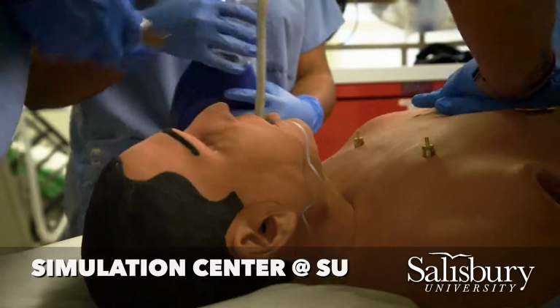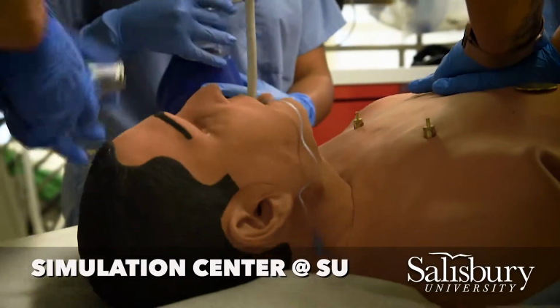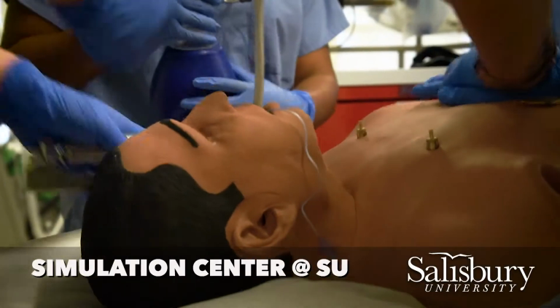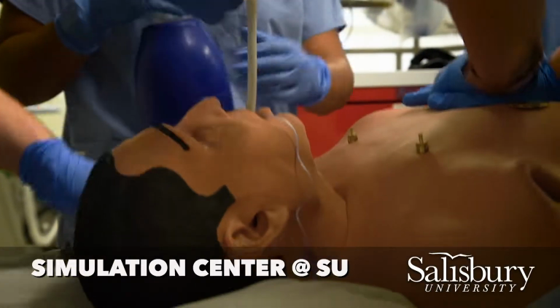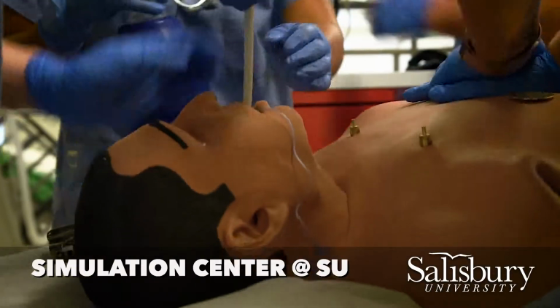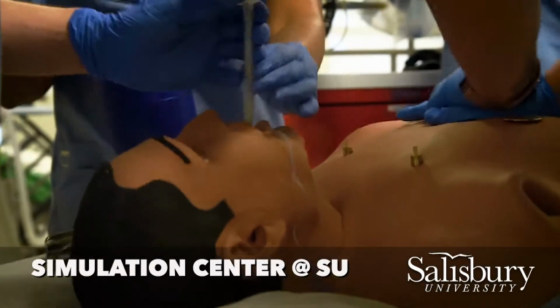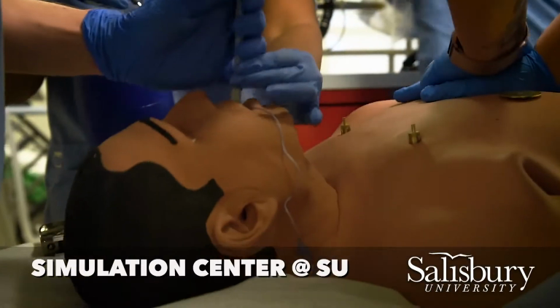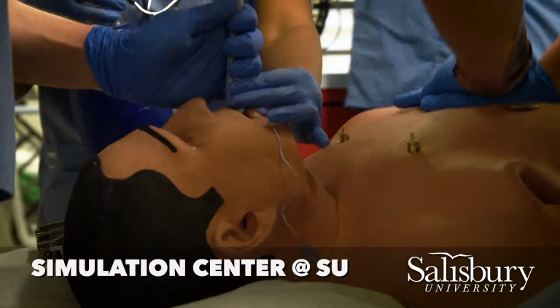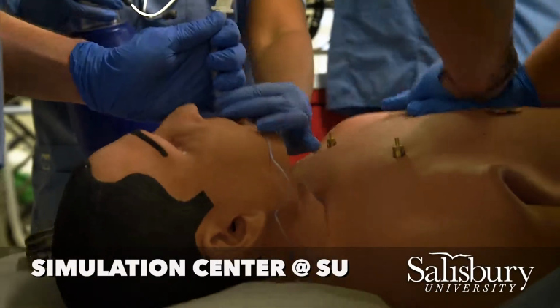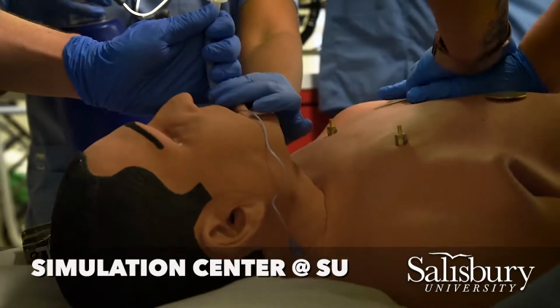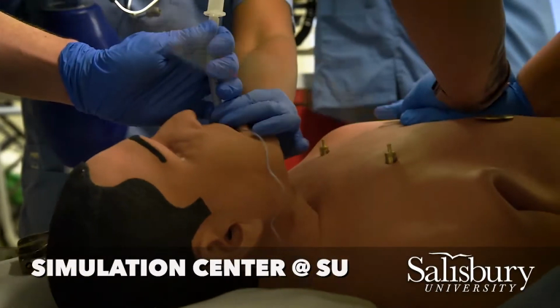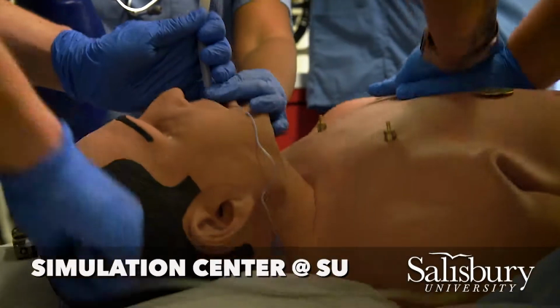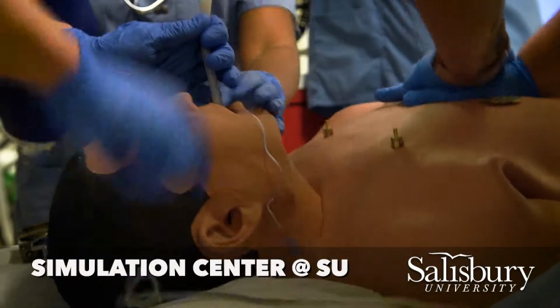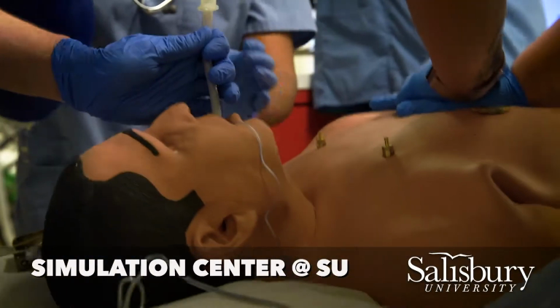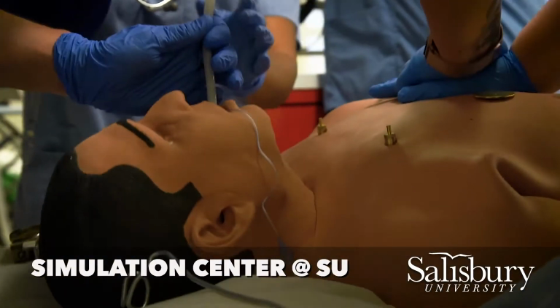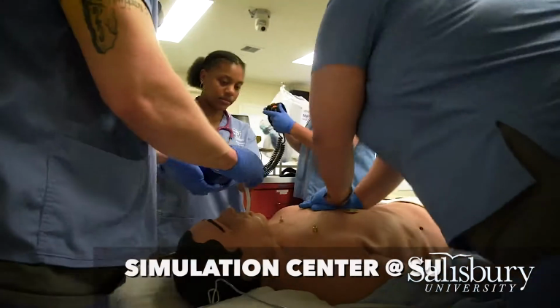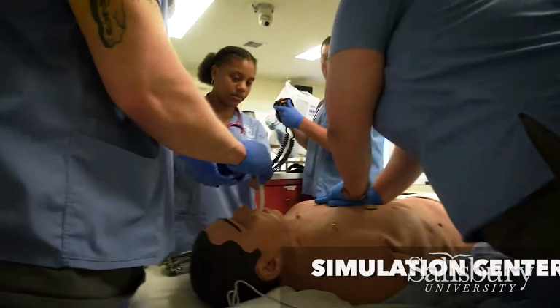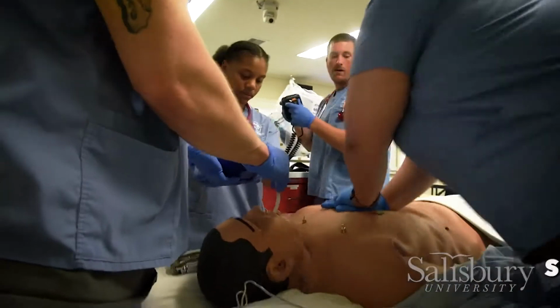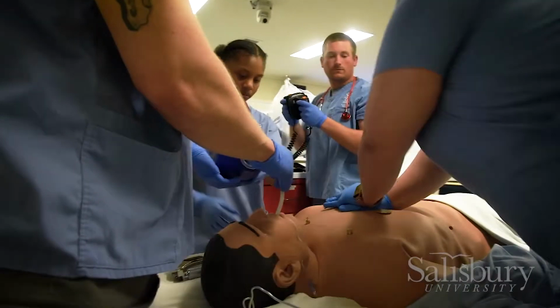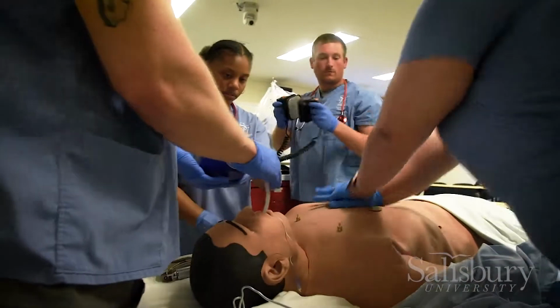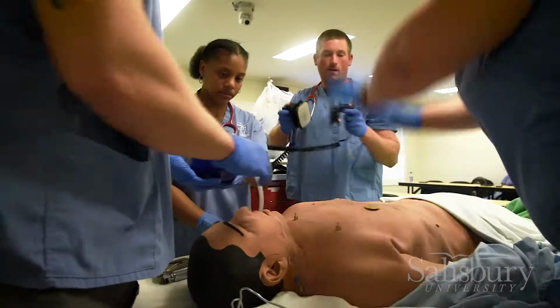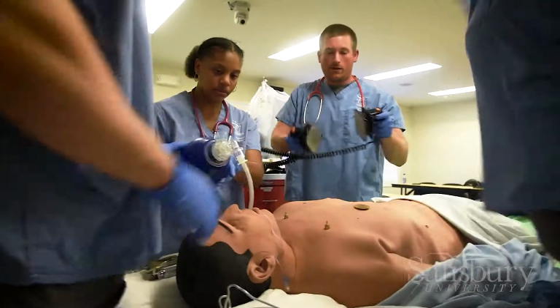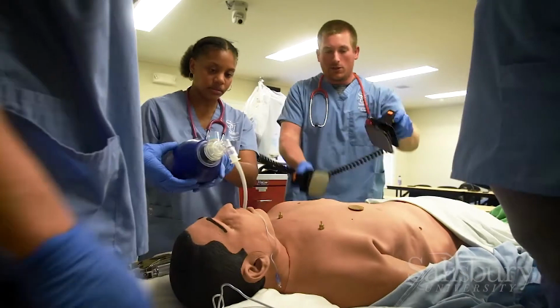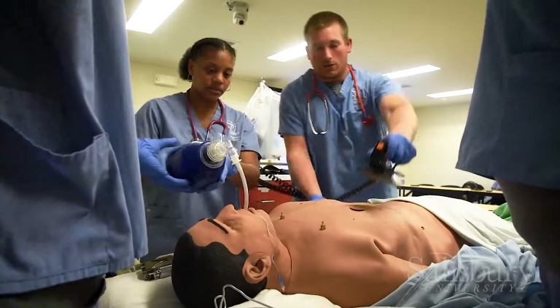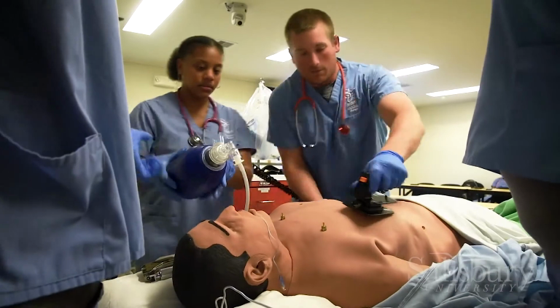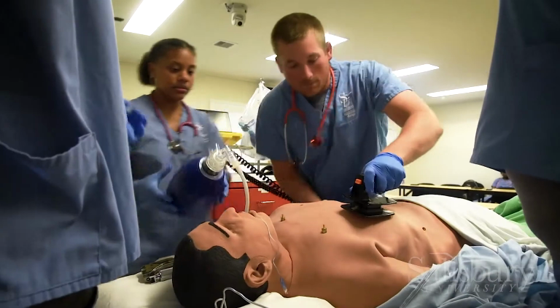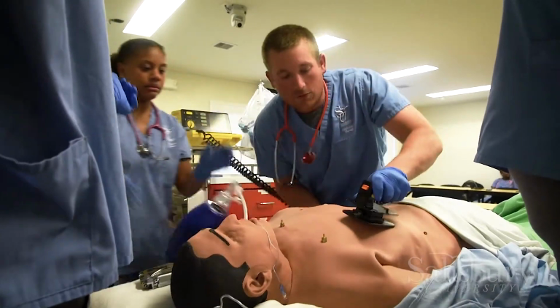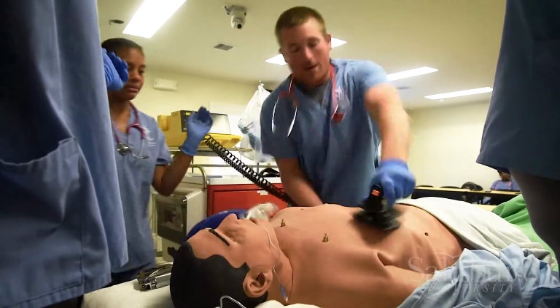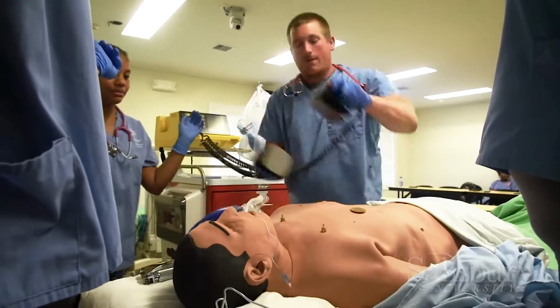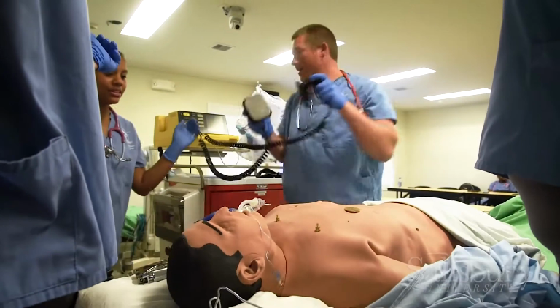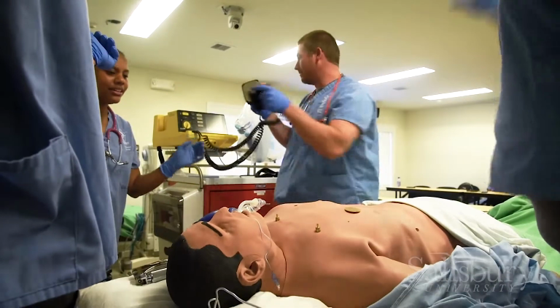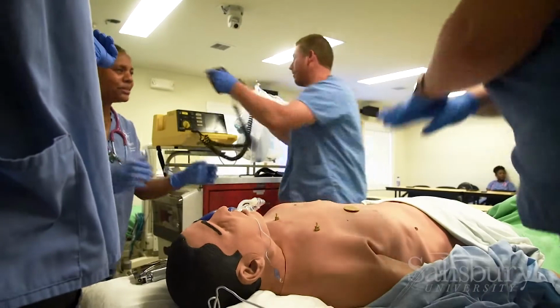Hey. Paddles, Charlie, continue to questions. All clear. Shock, devise. Go.